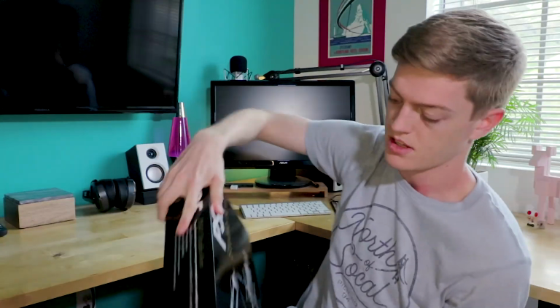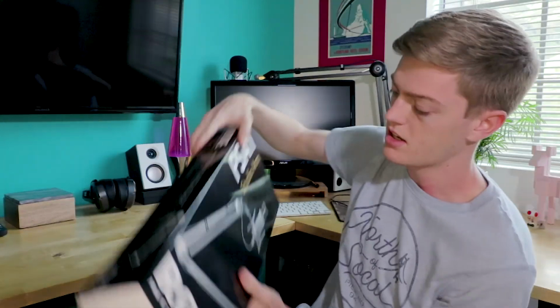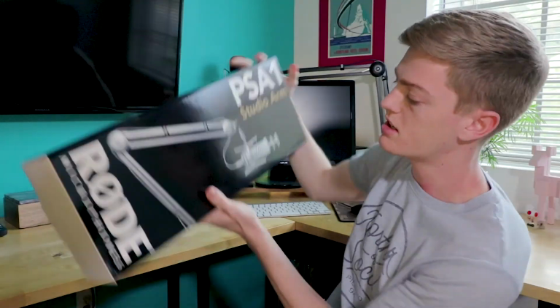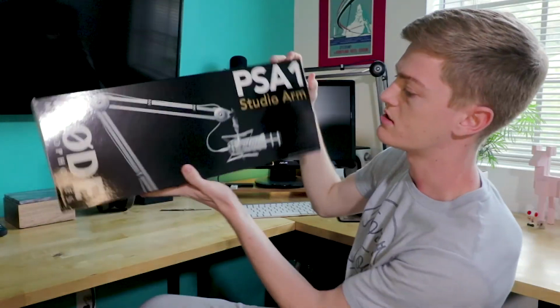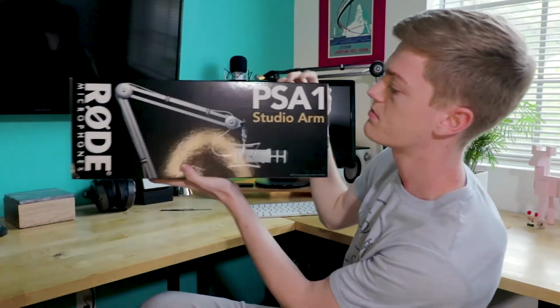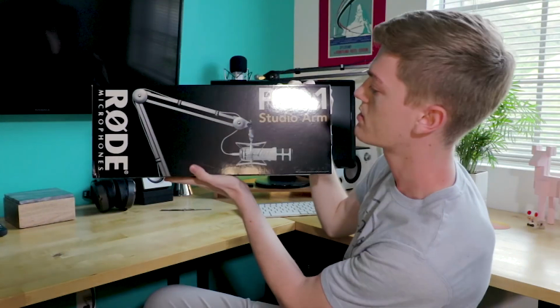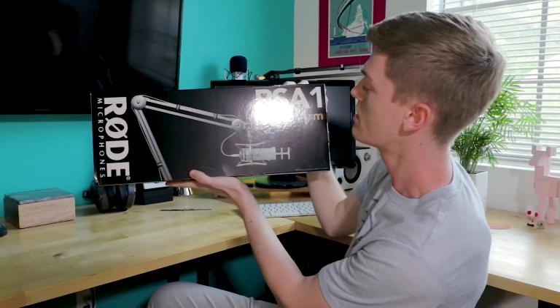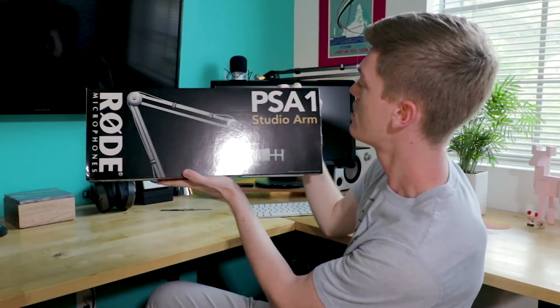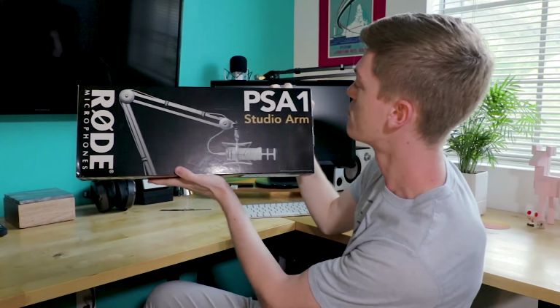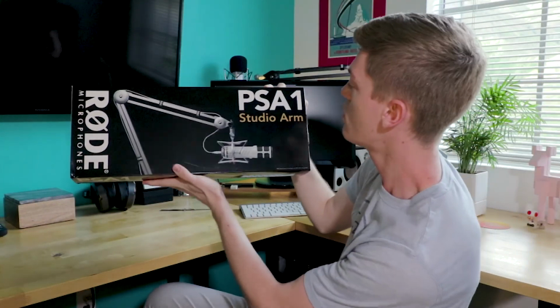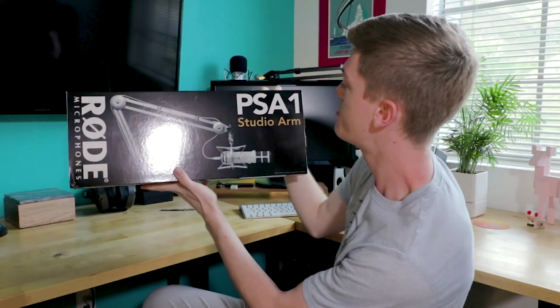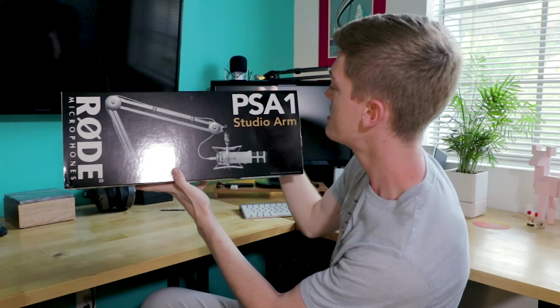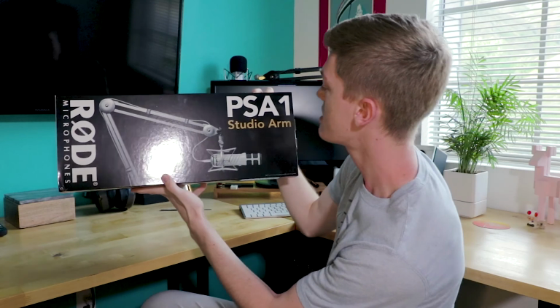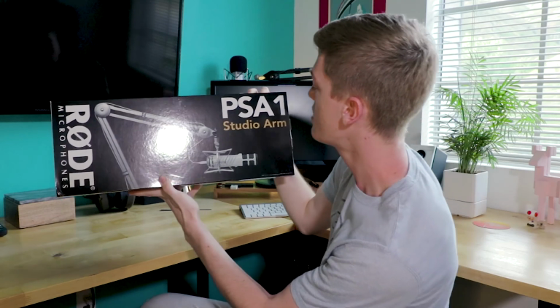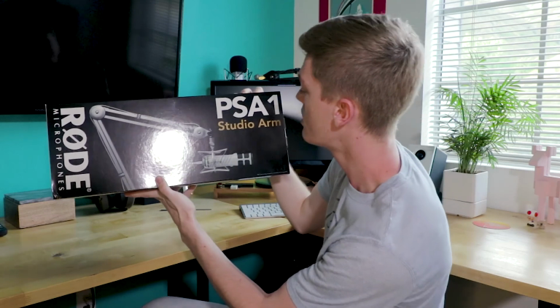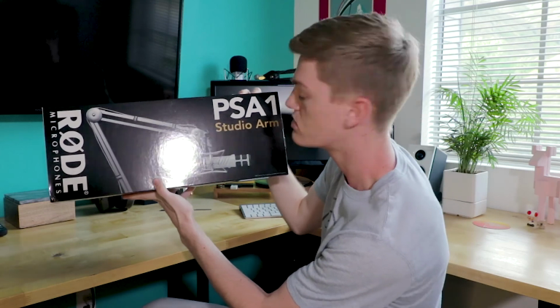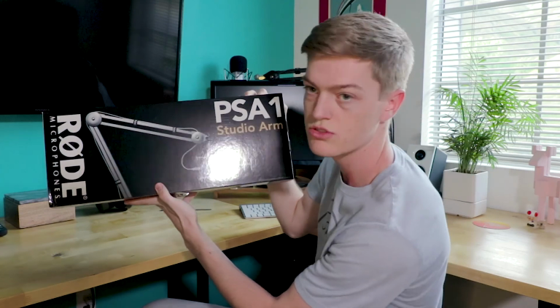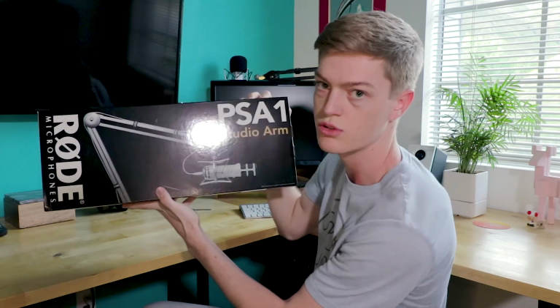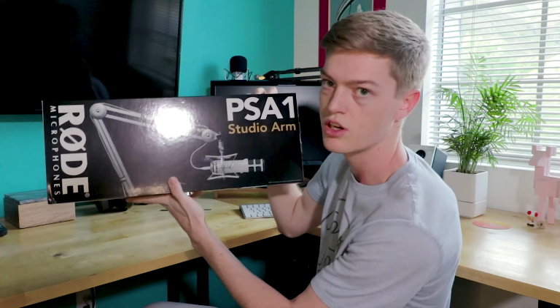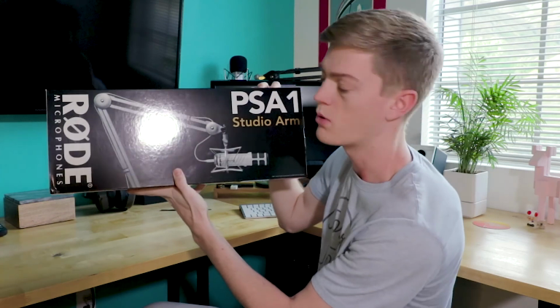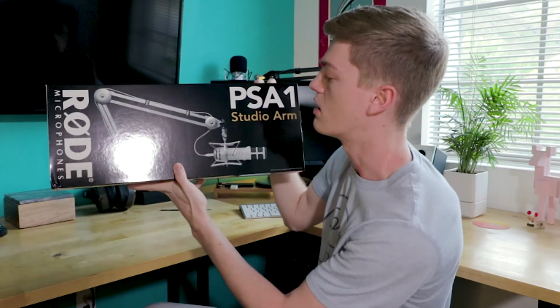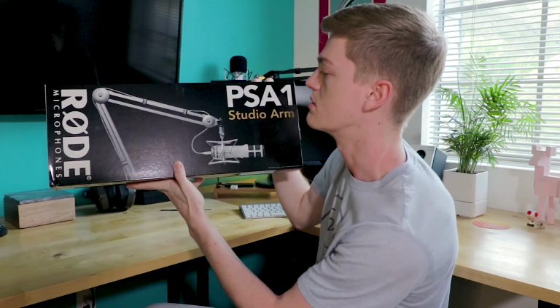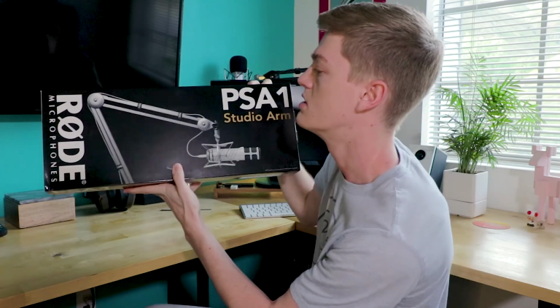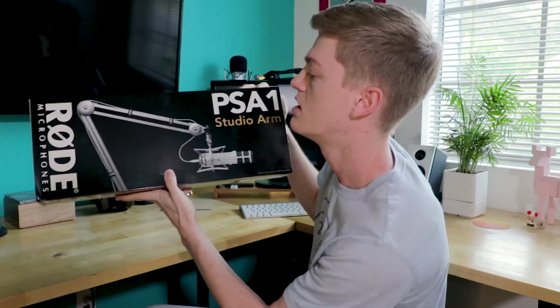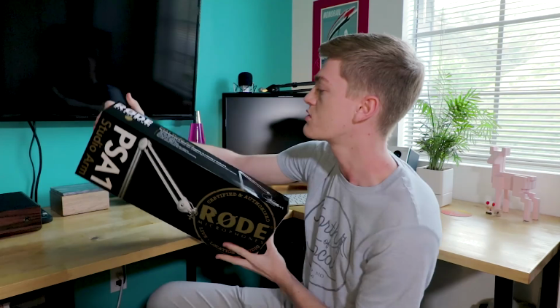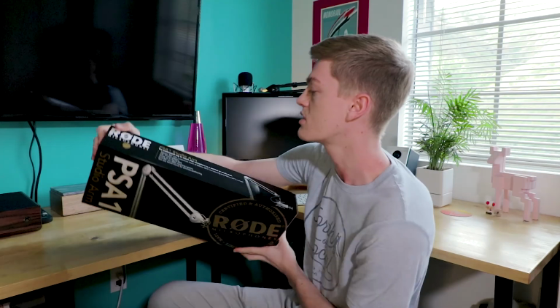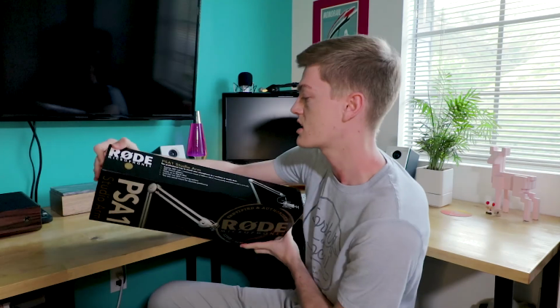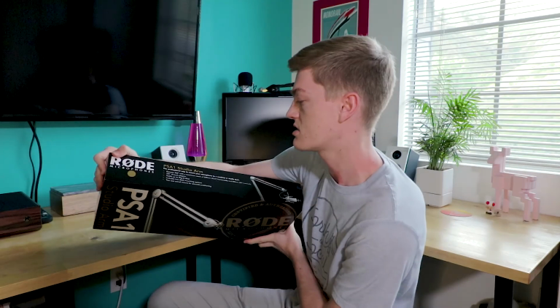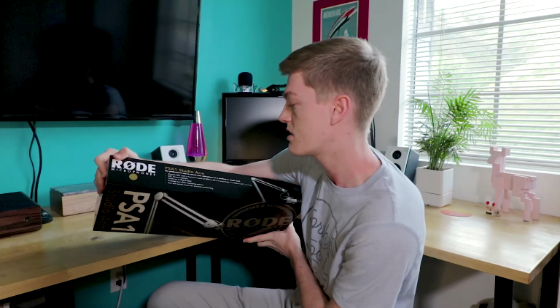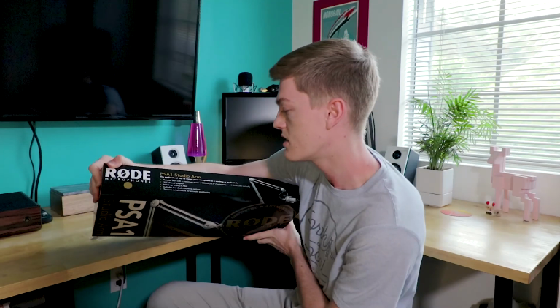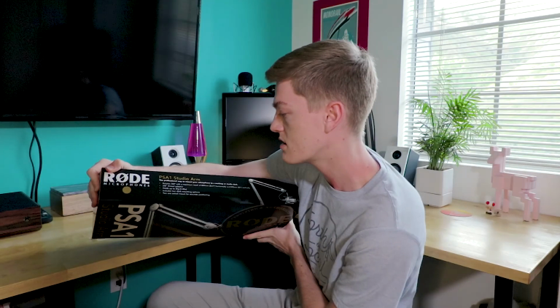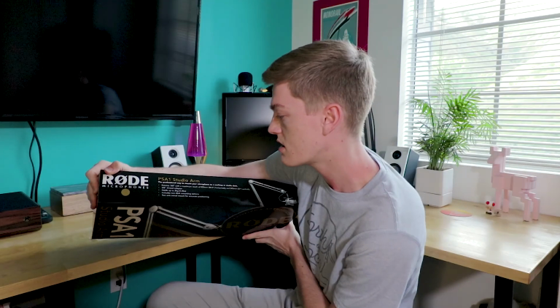Here it is. The Rode PSA-1 Studio Arm. Should we look at this stuff on the outside?